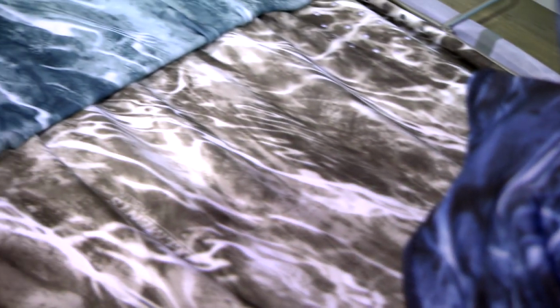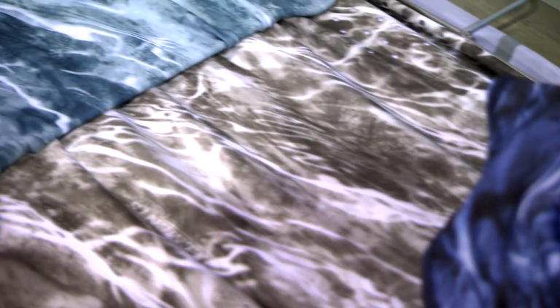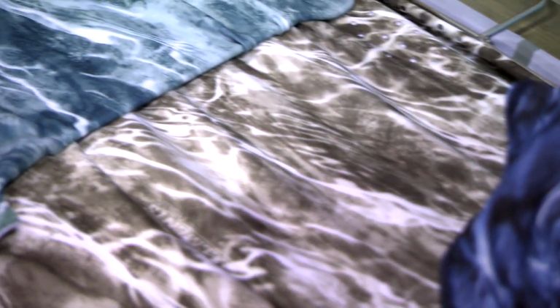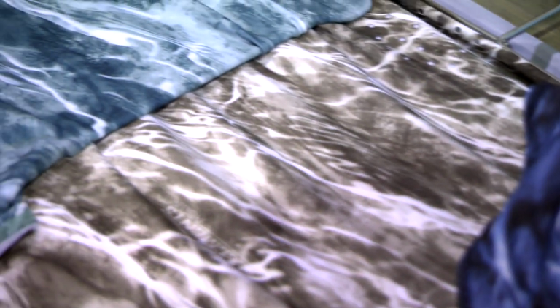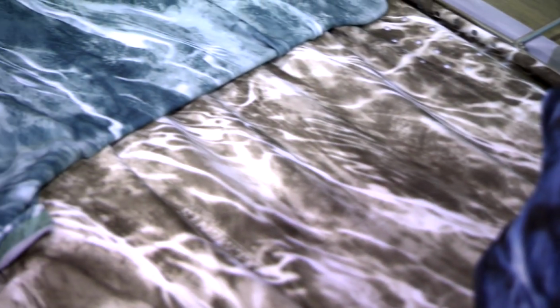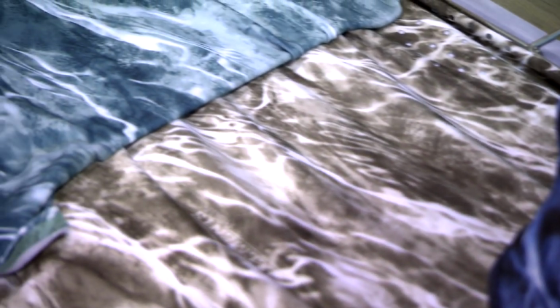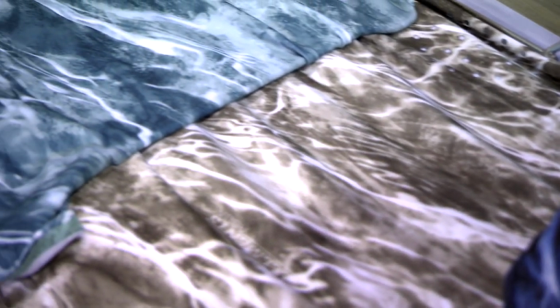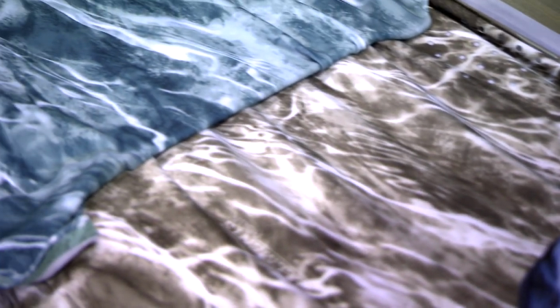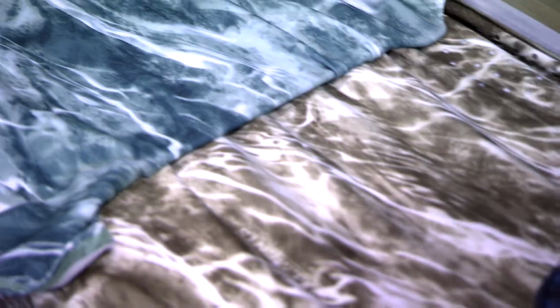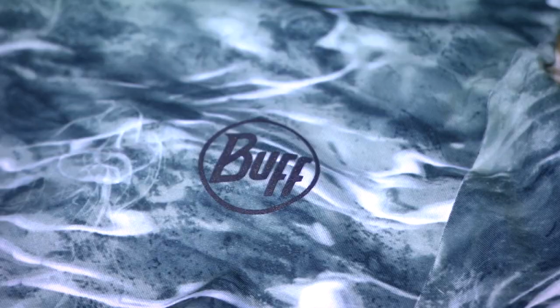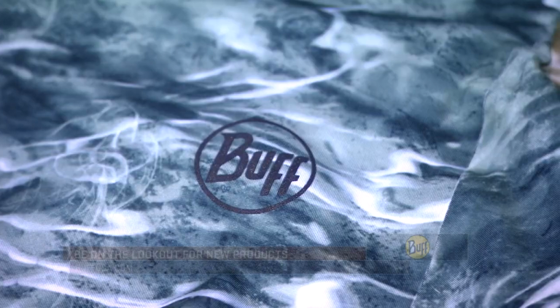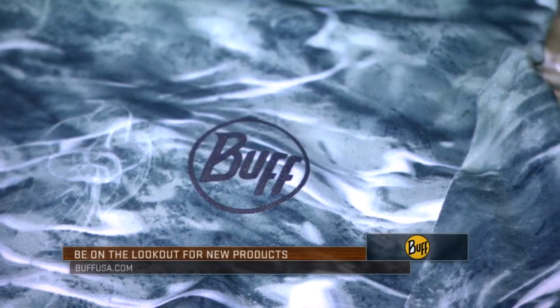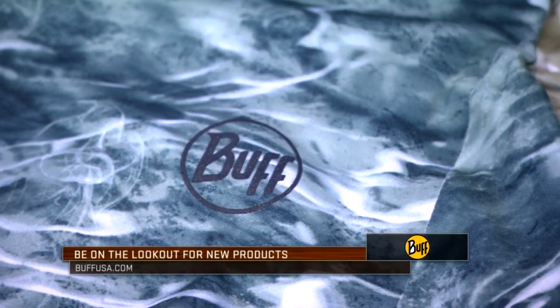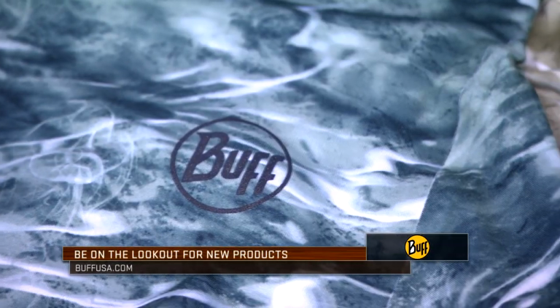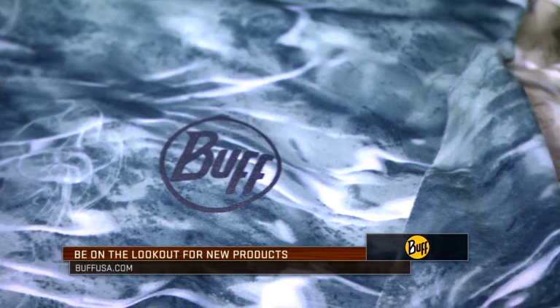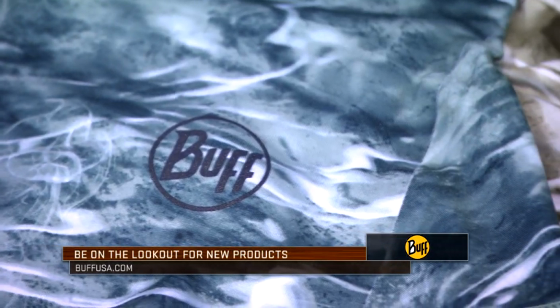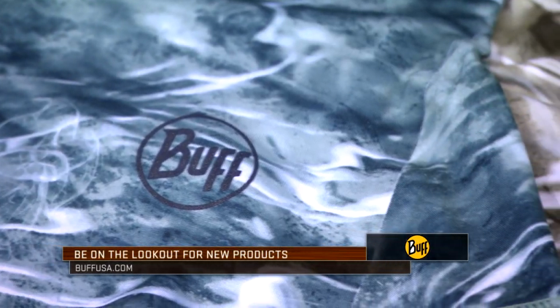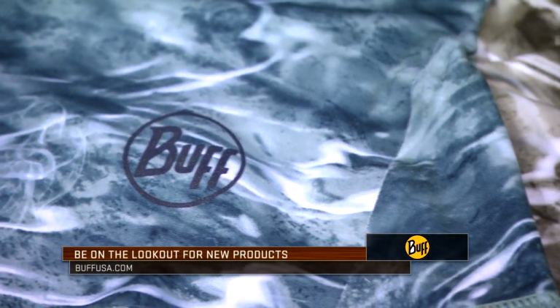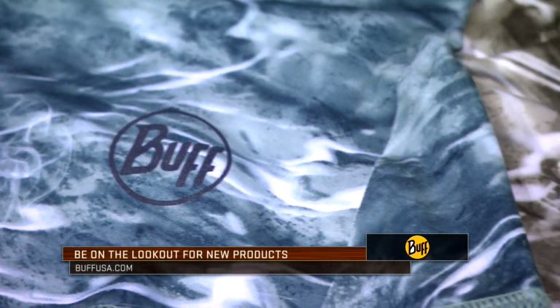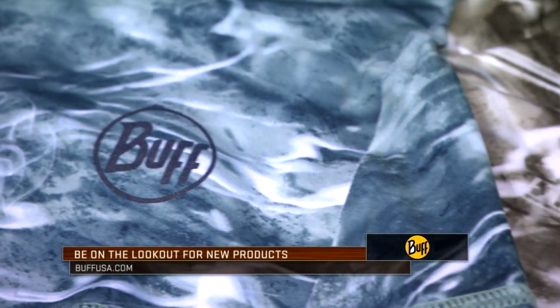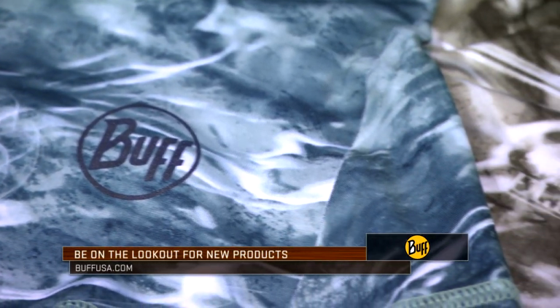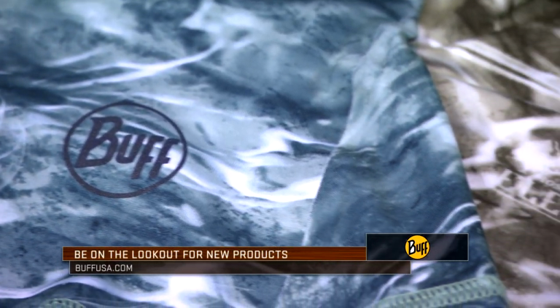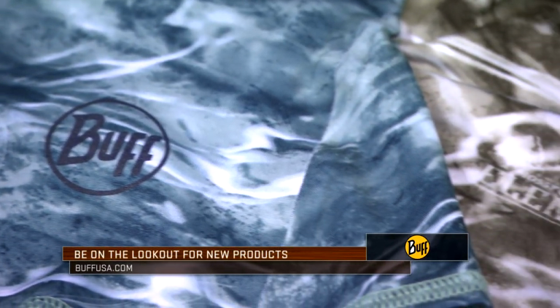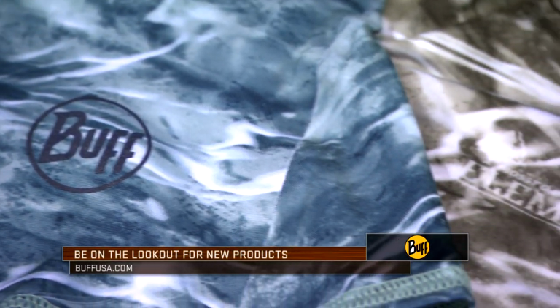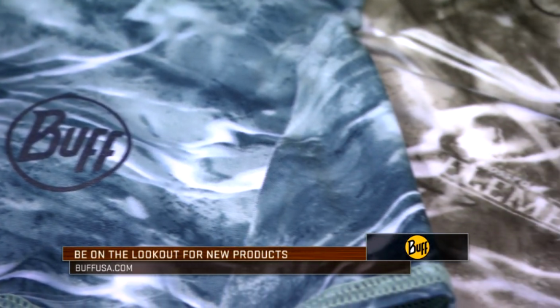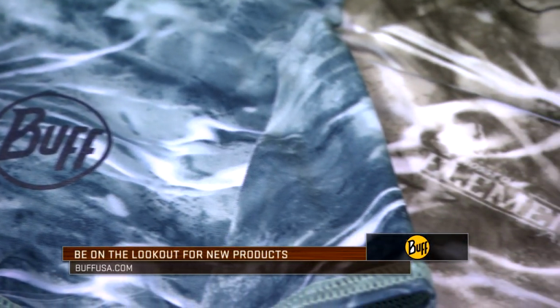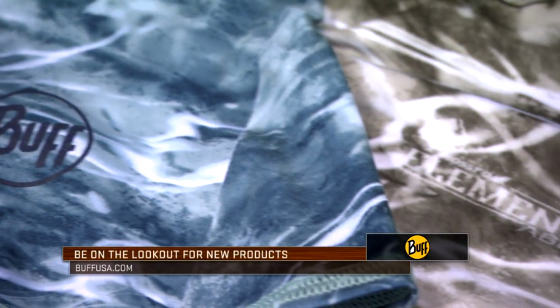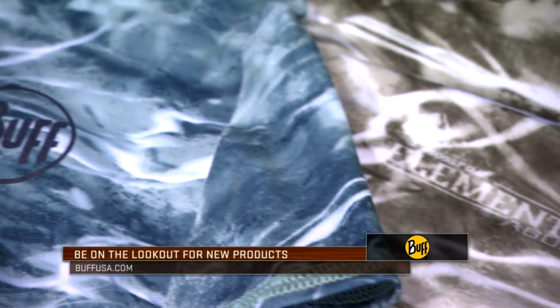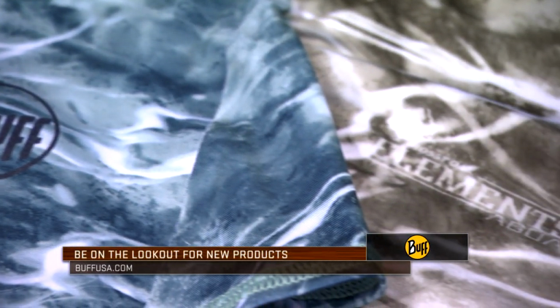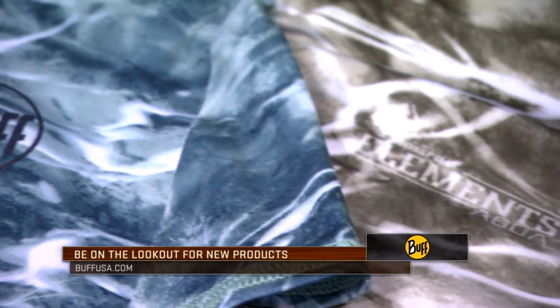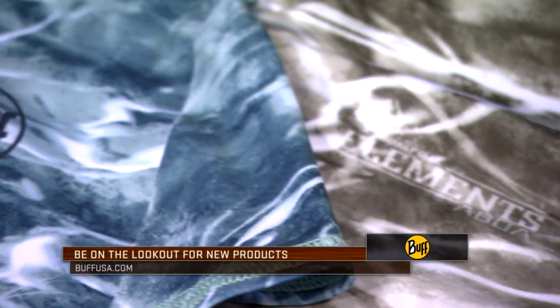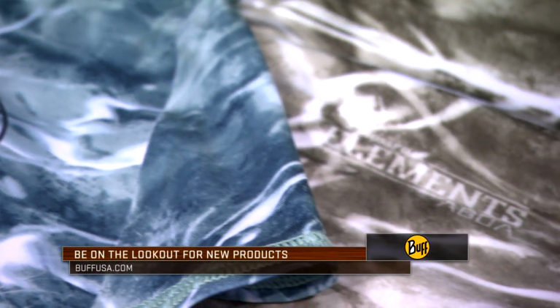You can find it at buffusa.com and your local retailer. Thanks for checking it out.